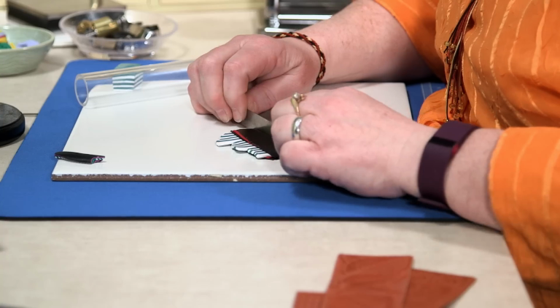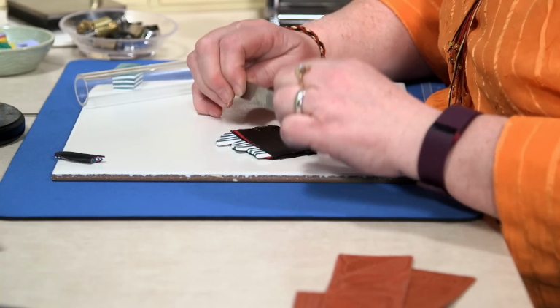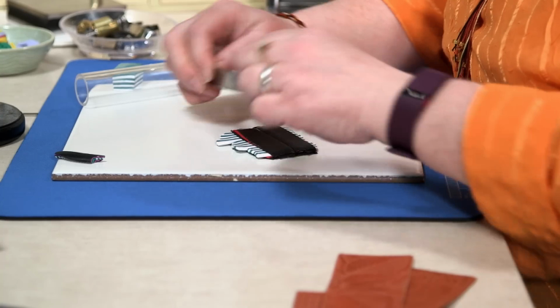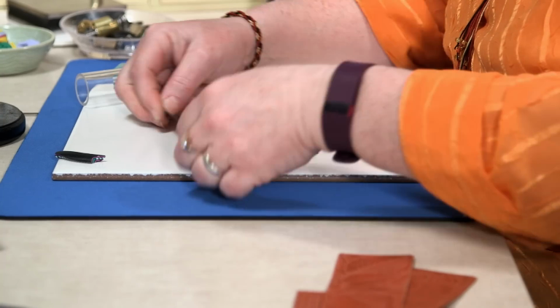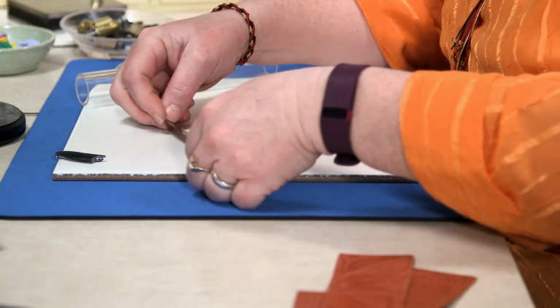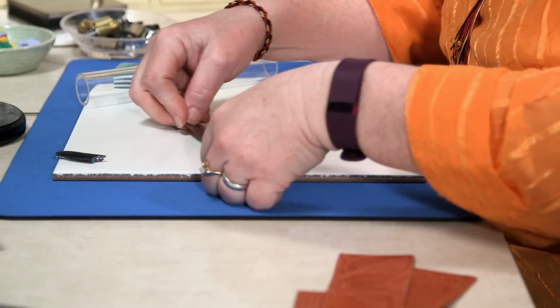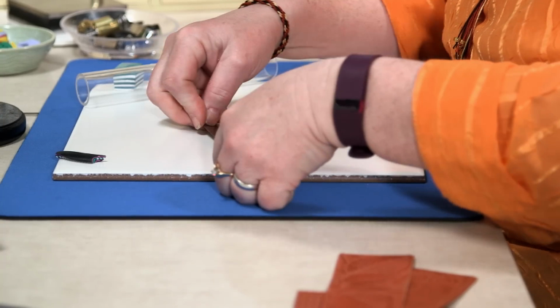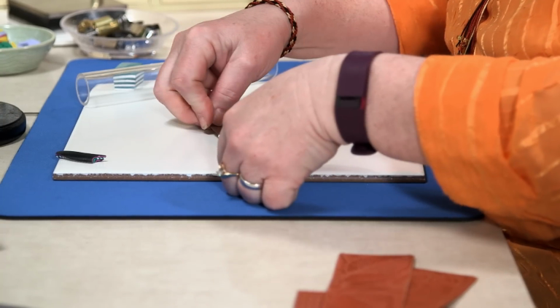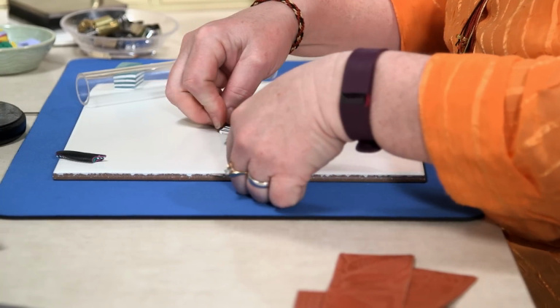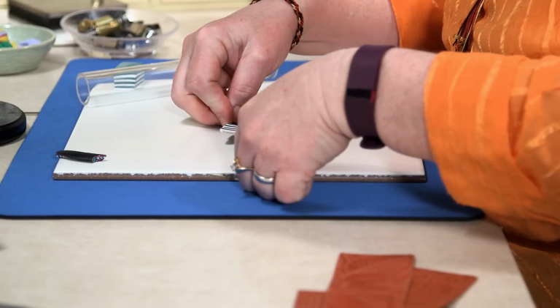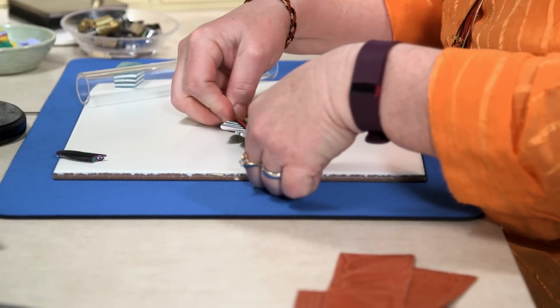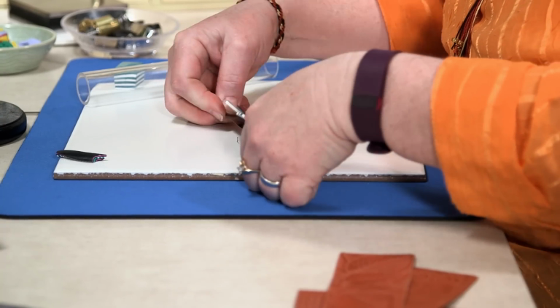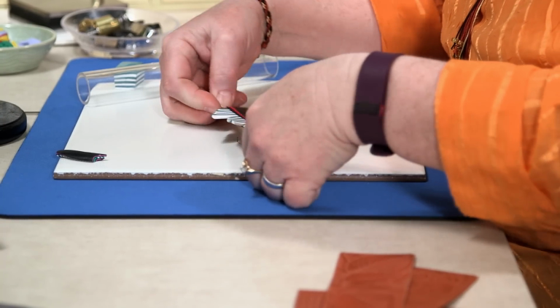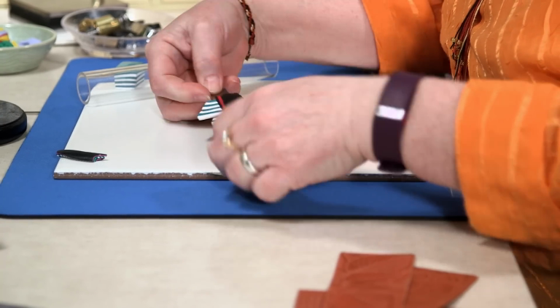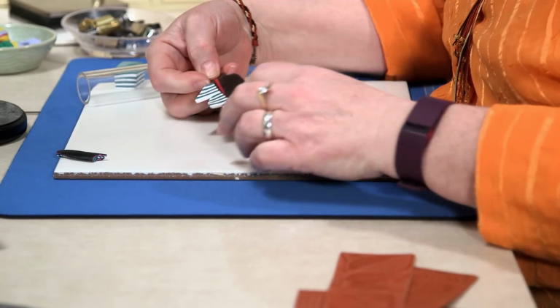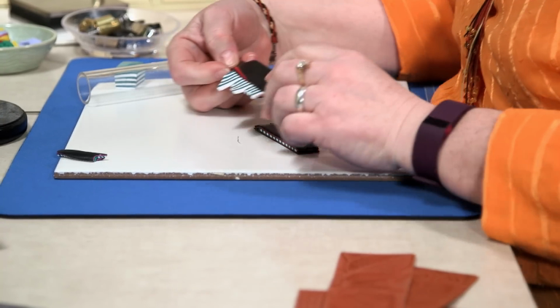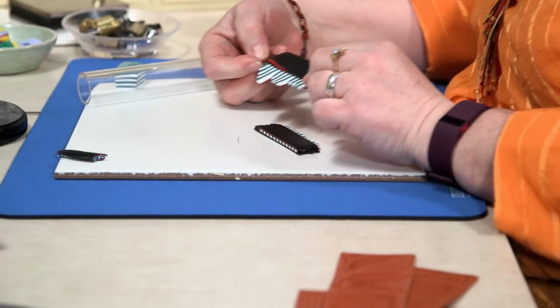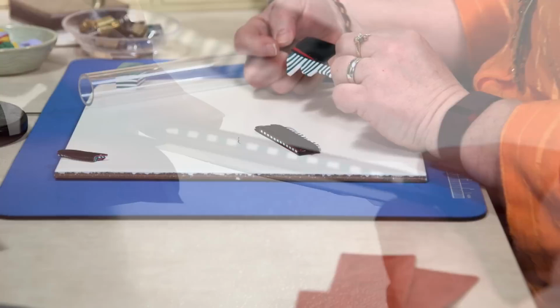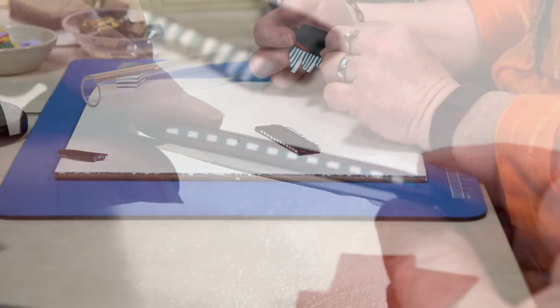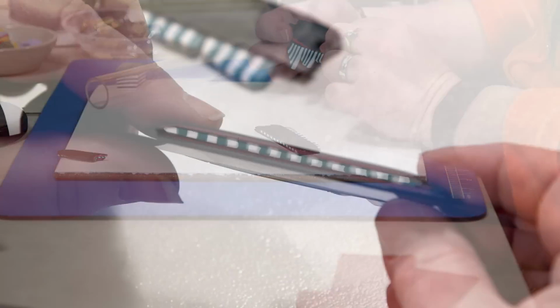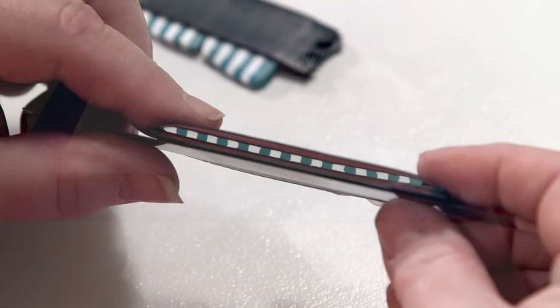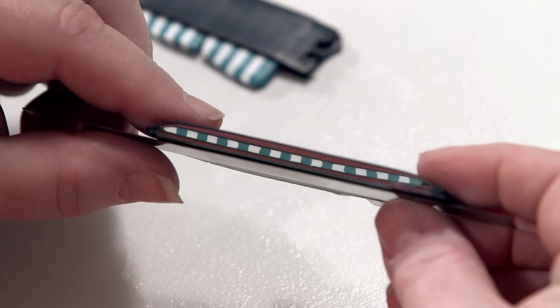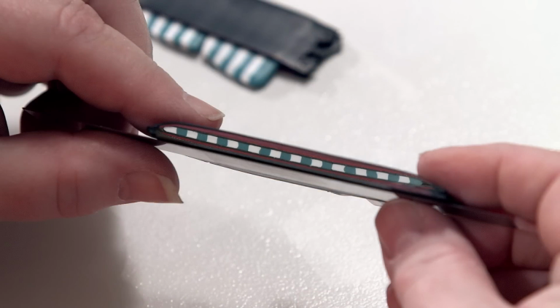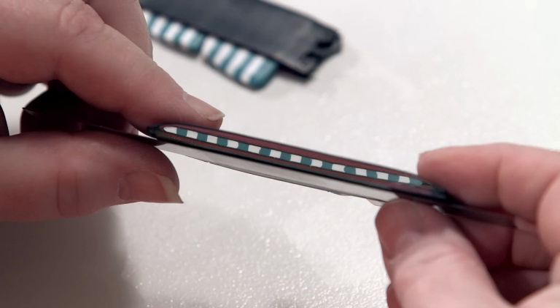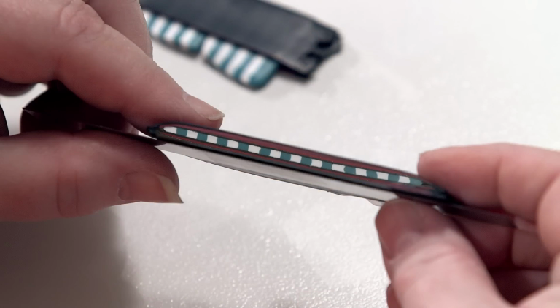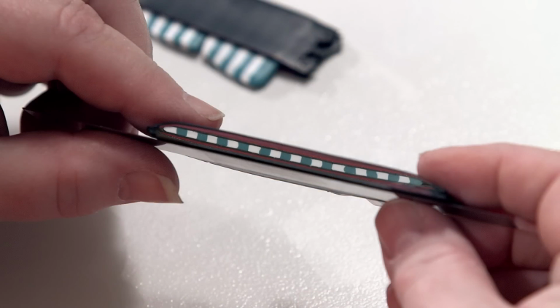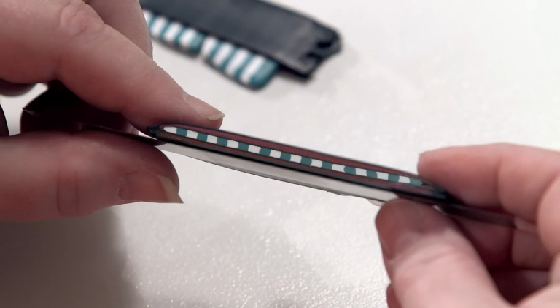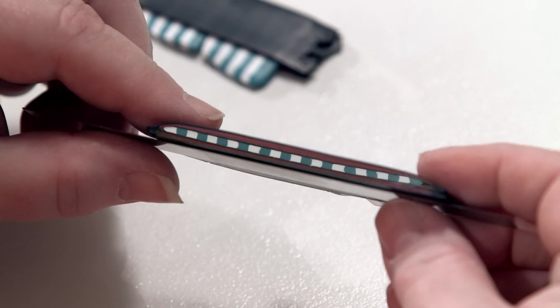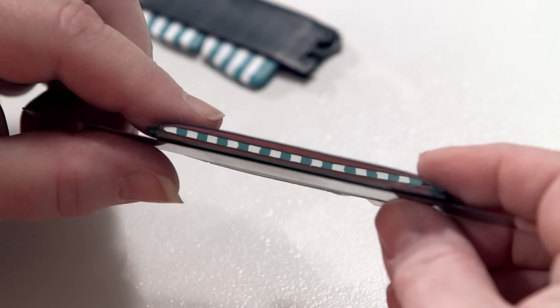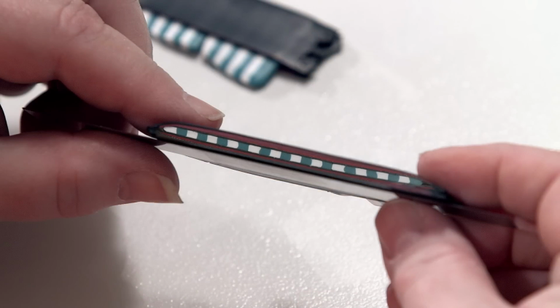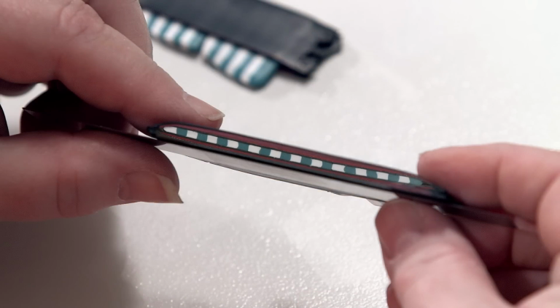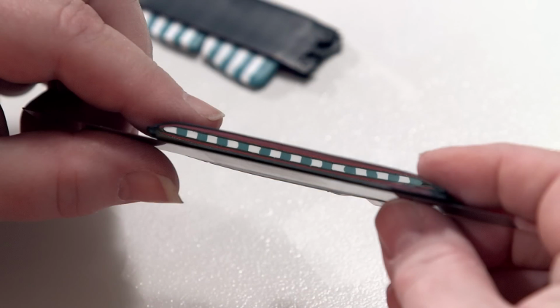Cut it in half. Pick it up. Look at that — a zipper cane!